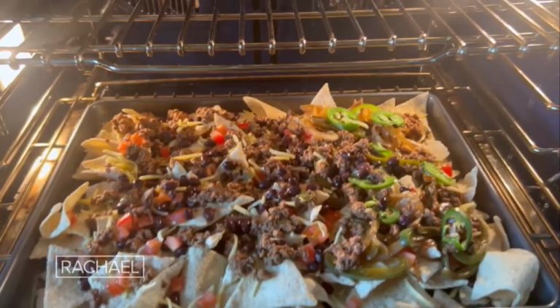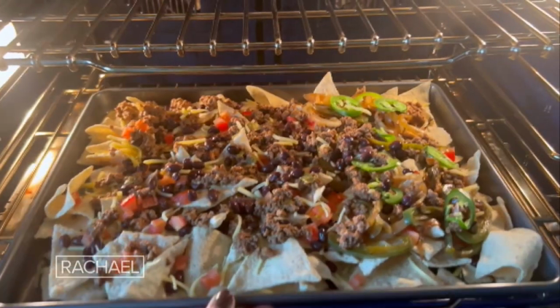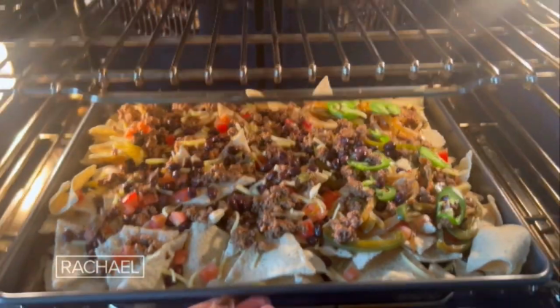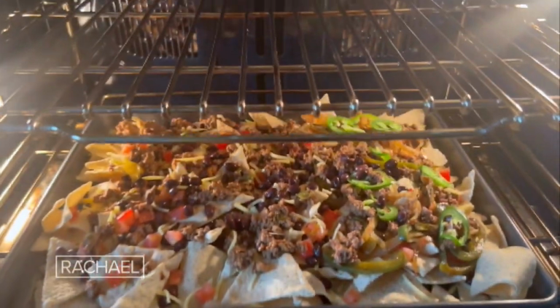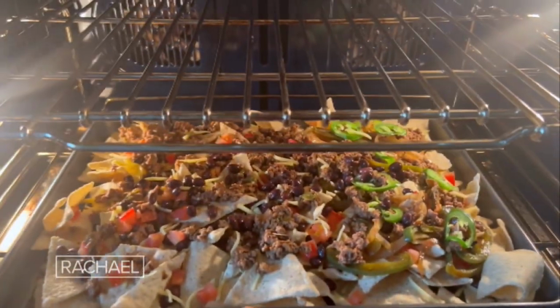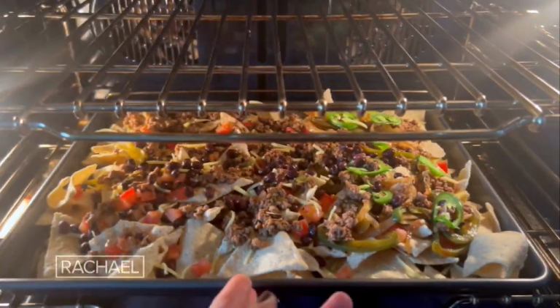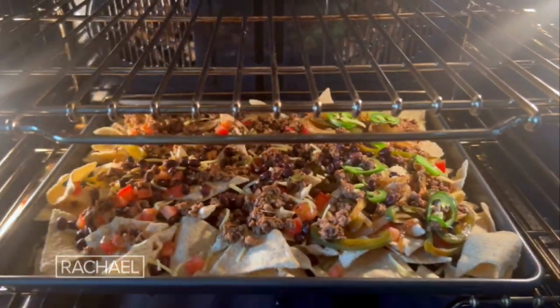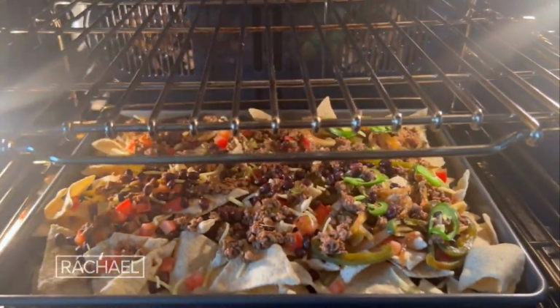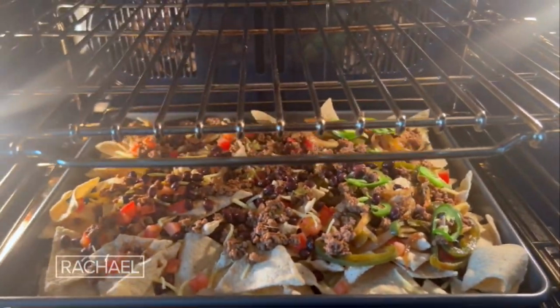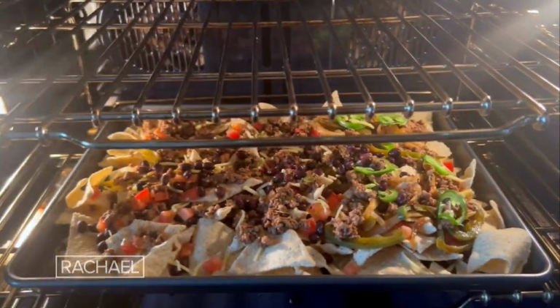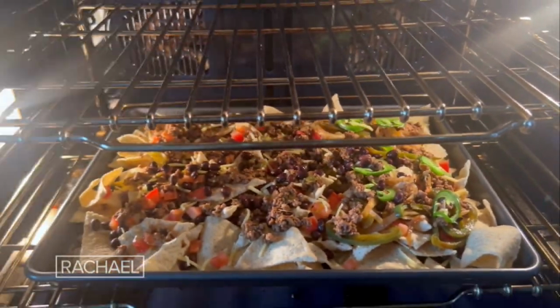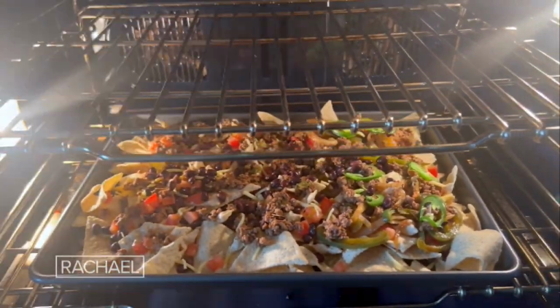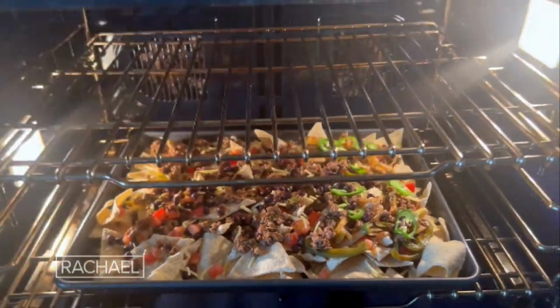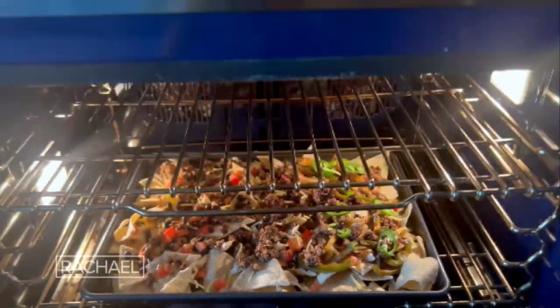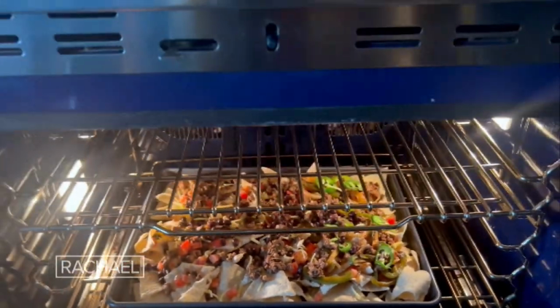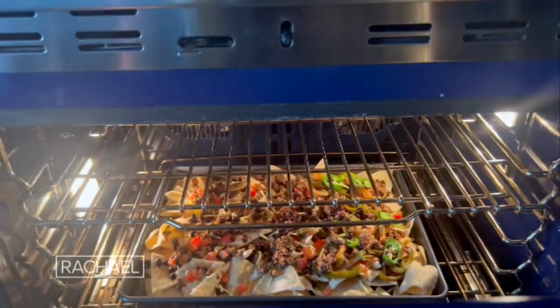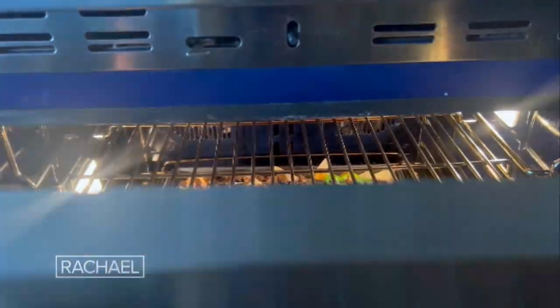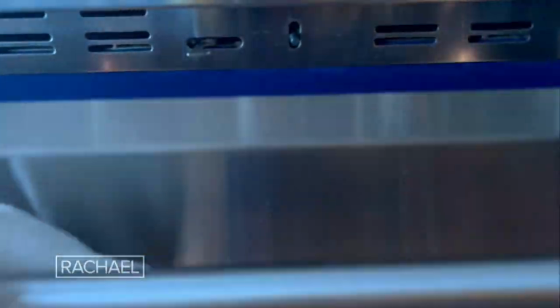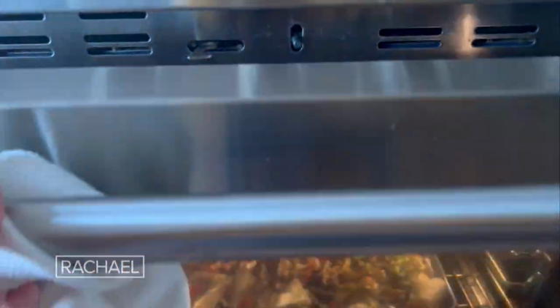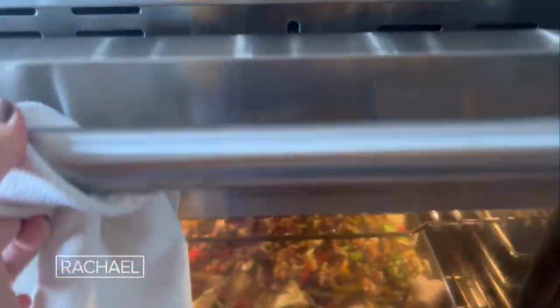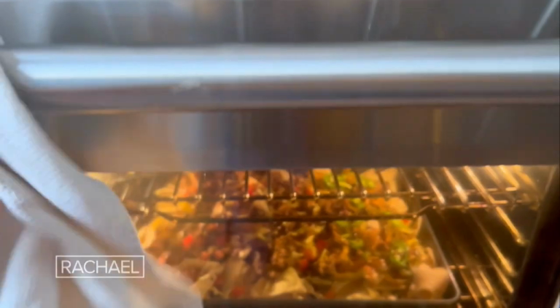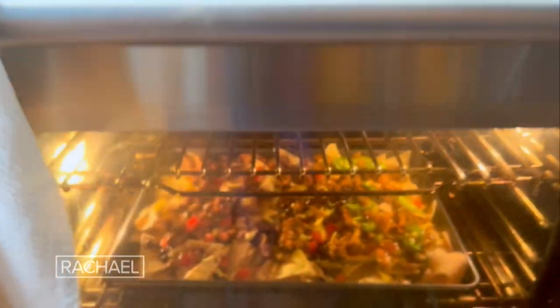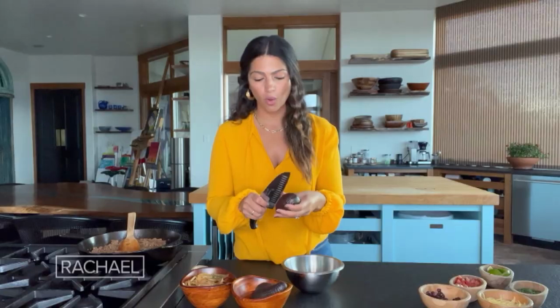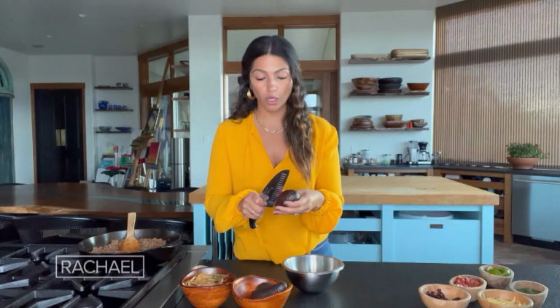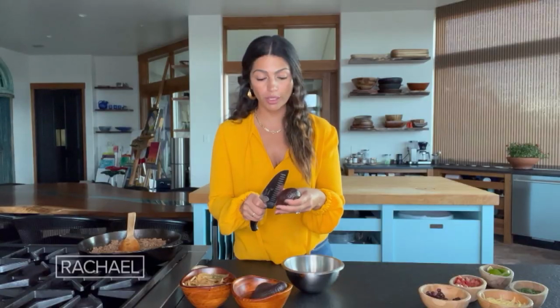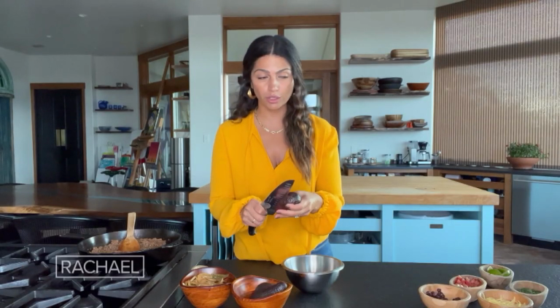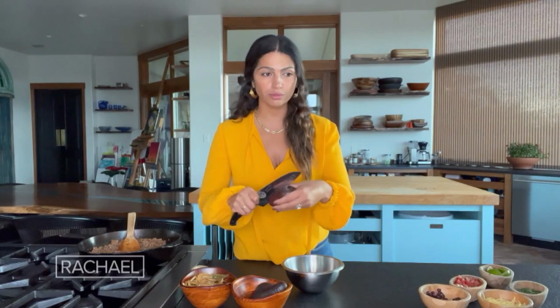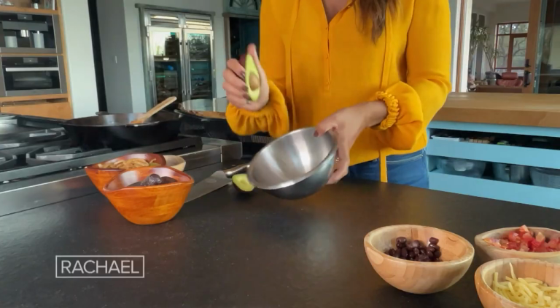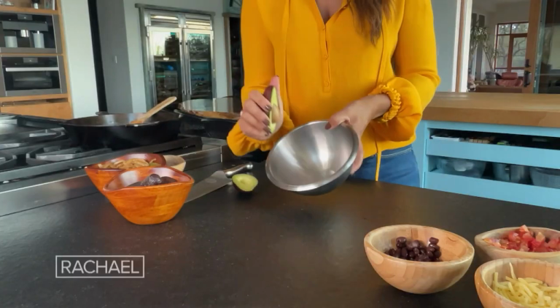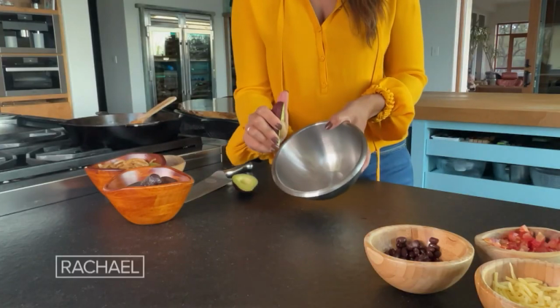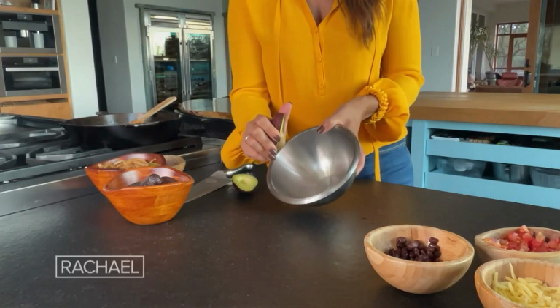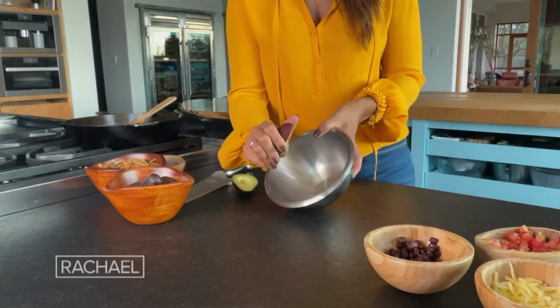We're gonna put it in the oven for five to eight minutes. For the time that the nachos are in the oven, we're going to get some avocados.